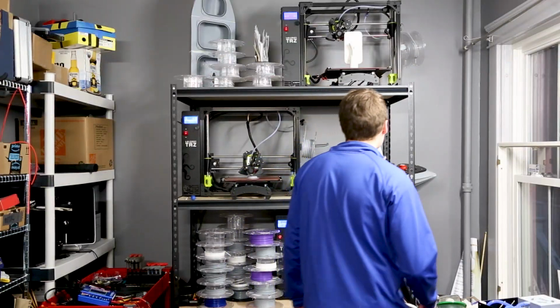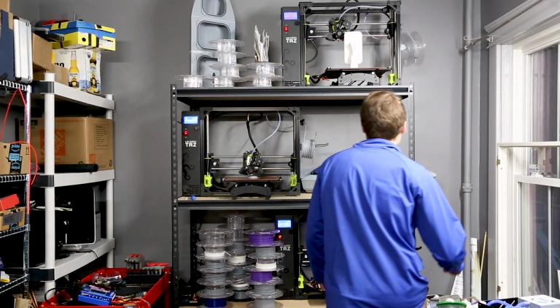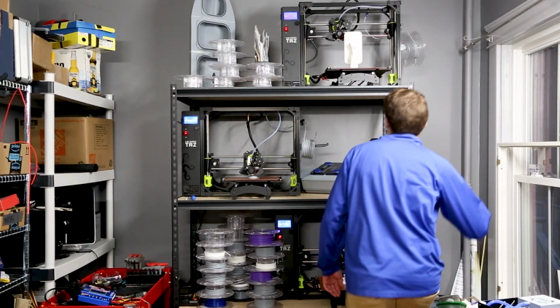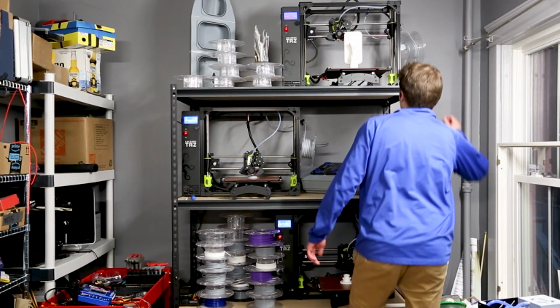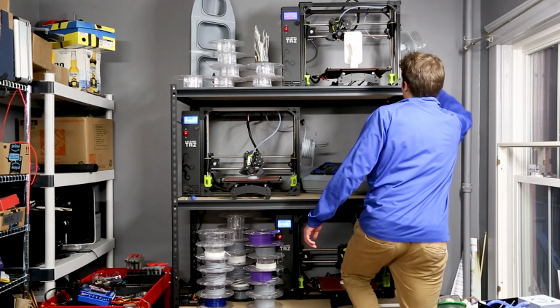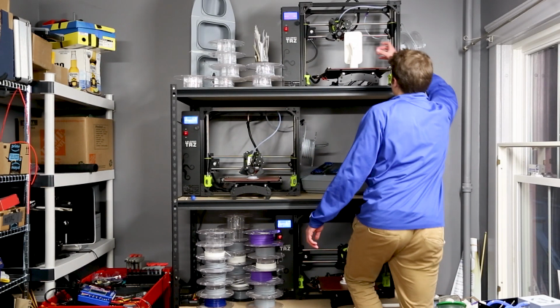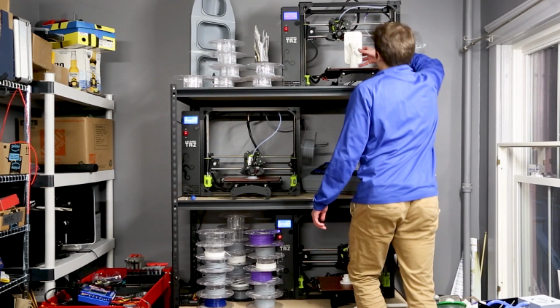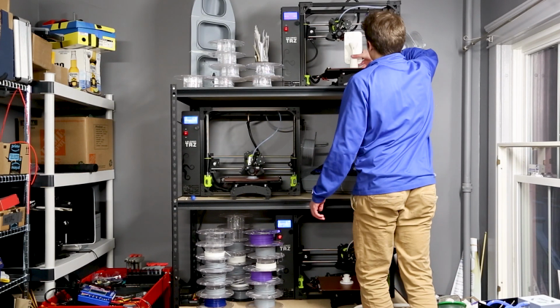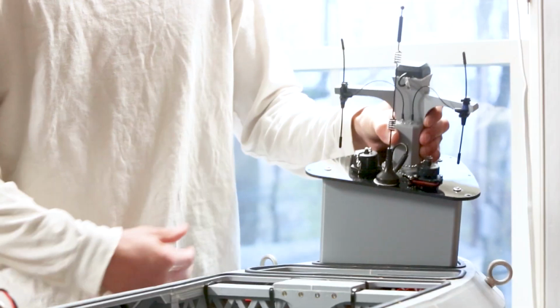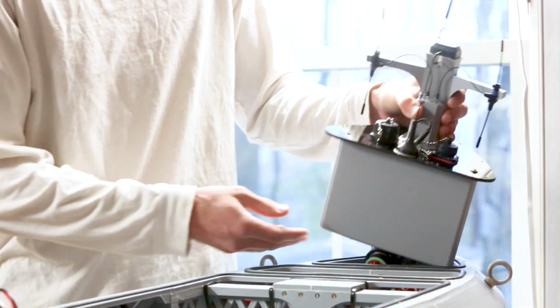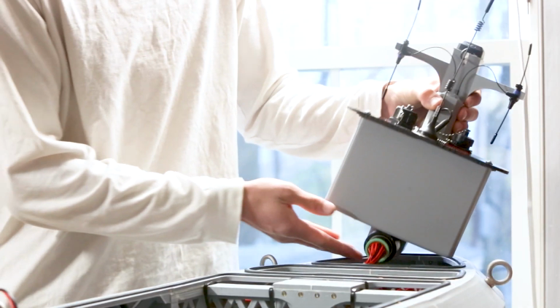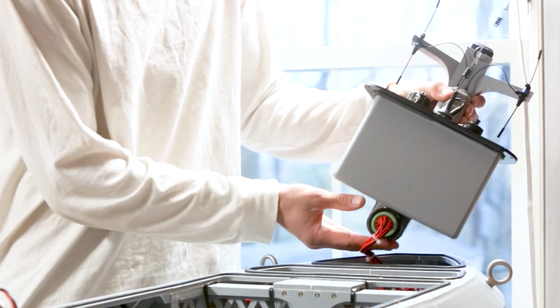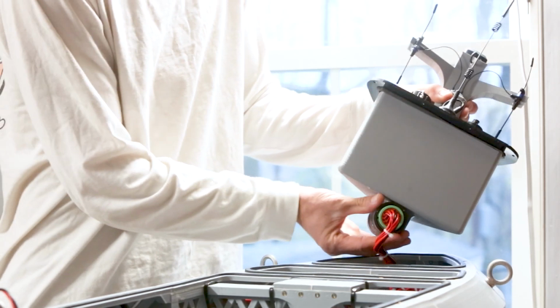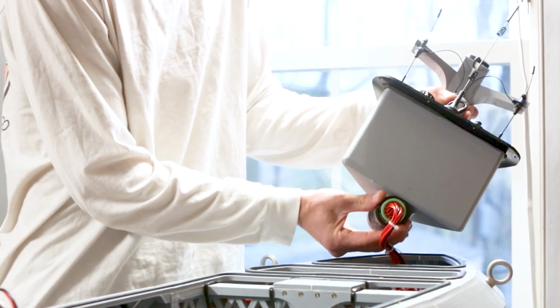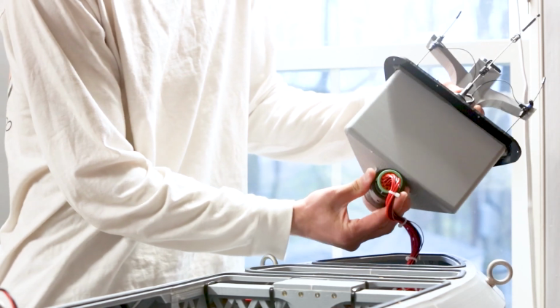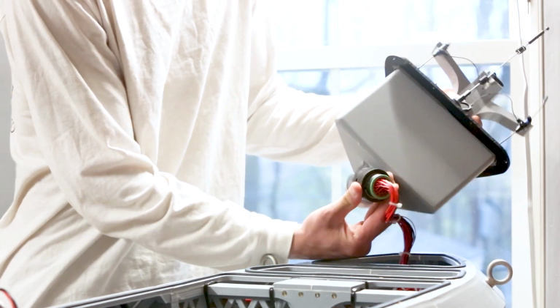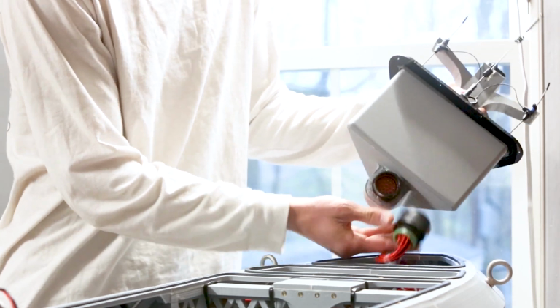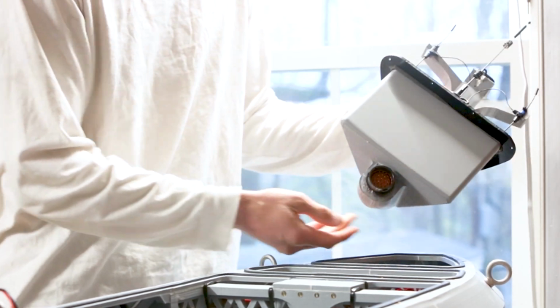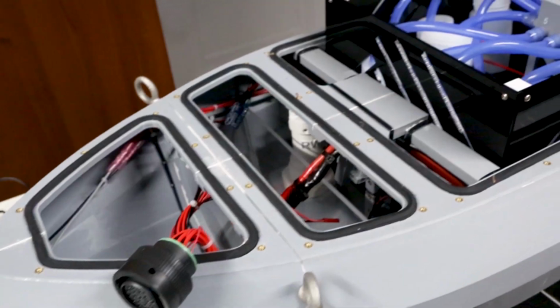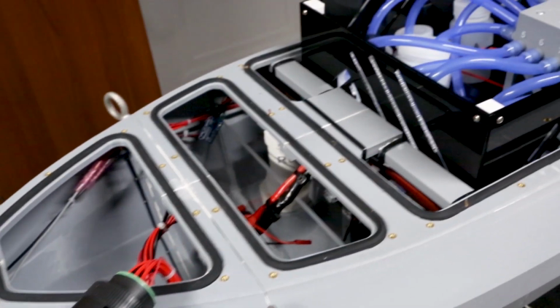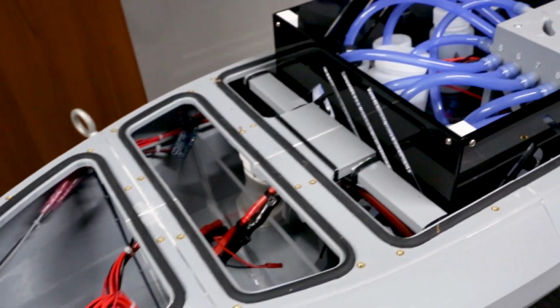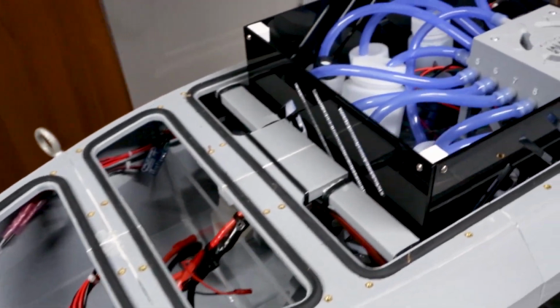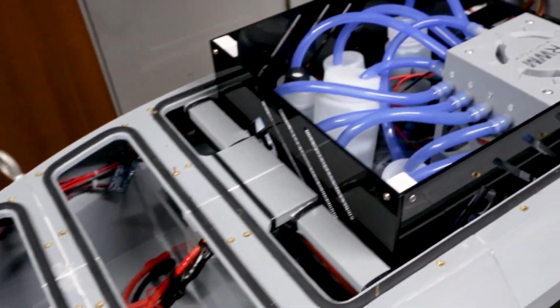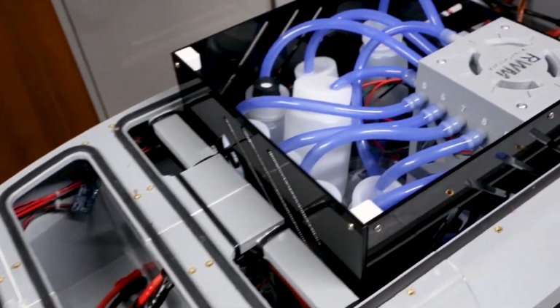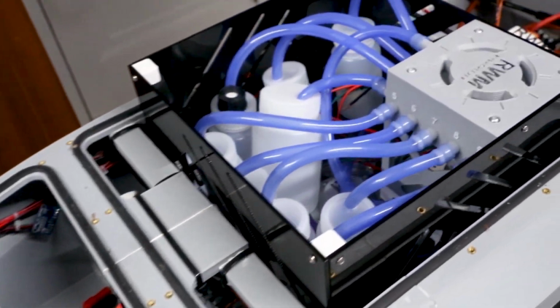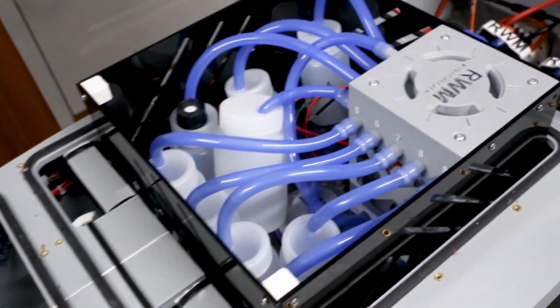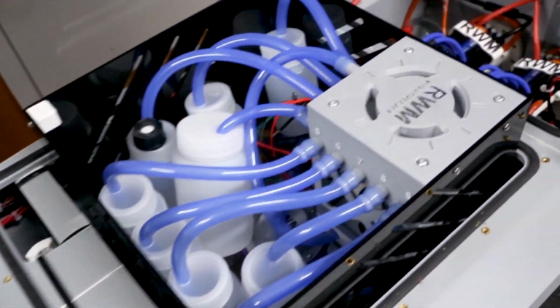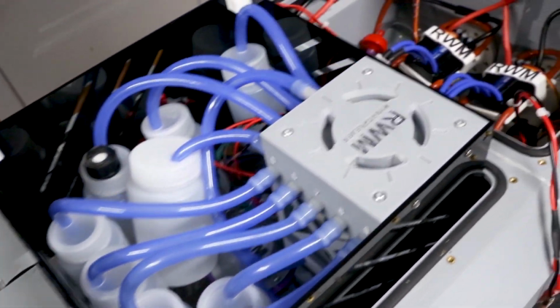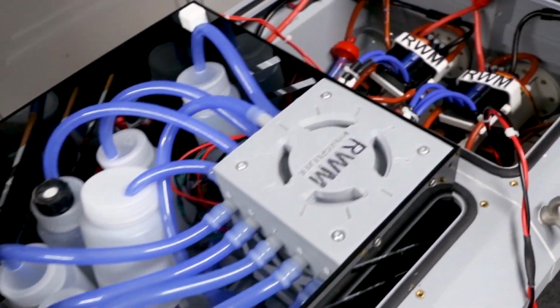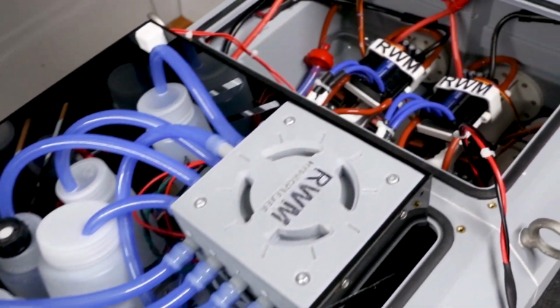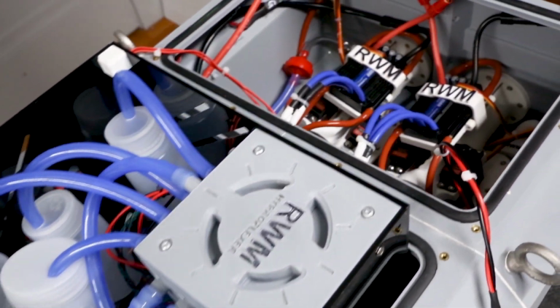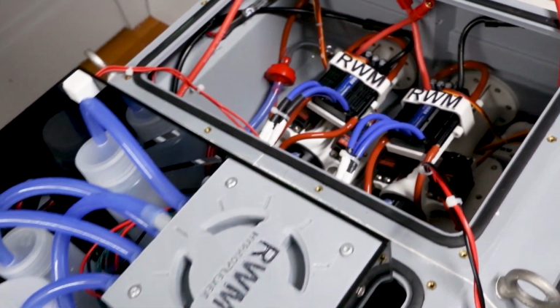Our solution is a robotic boat that collects water samples efficiently, decreasing the cost and time associated with the manual water sampling process.